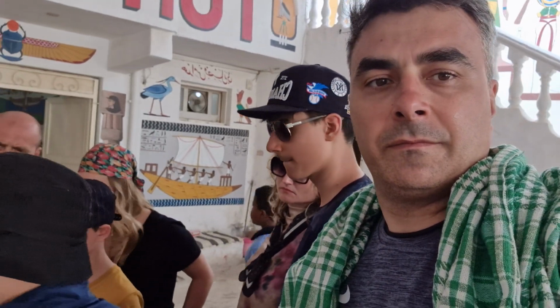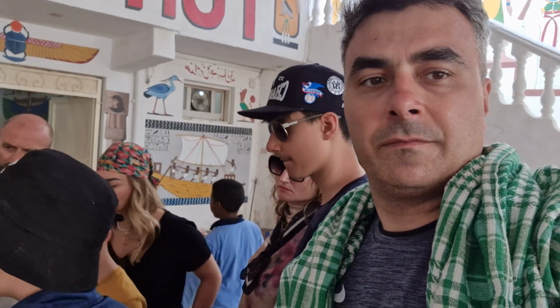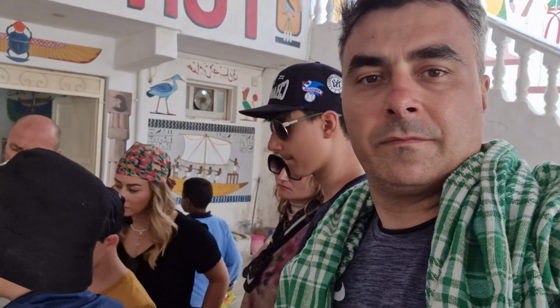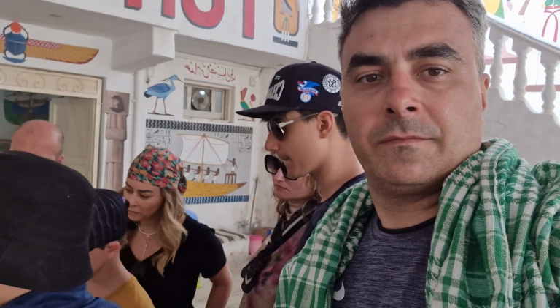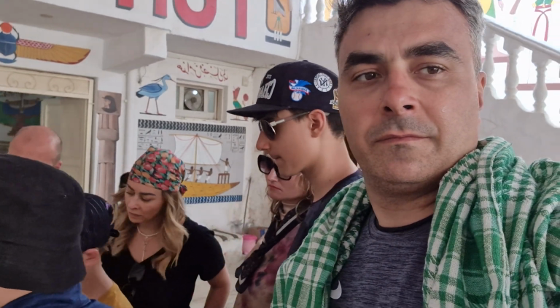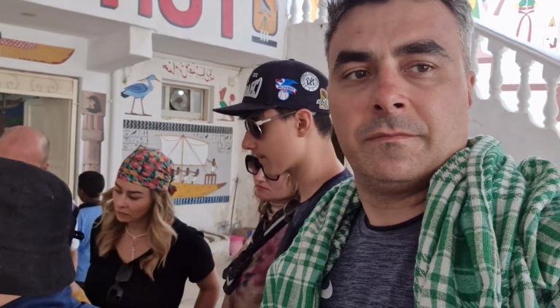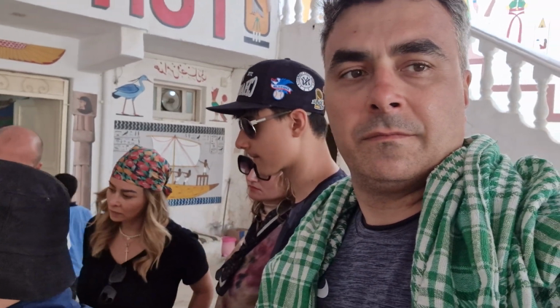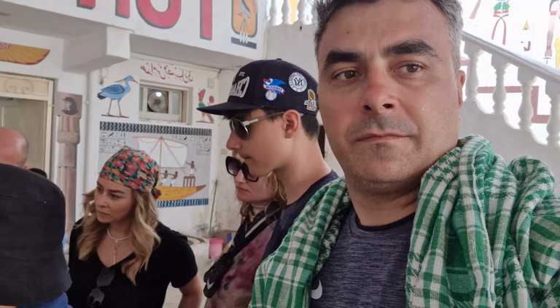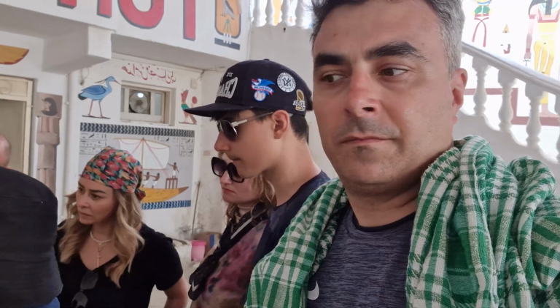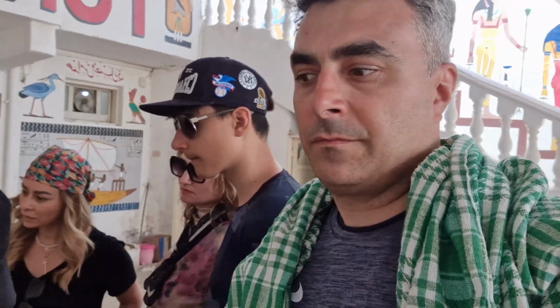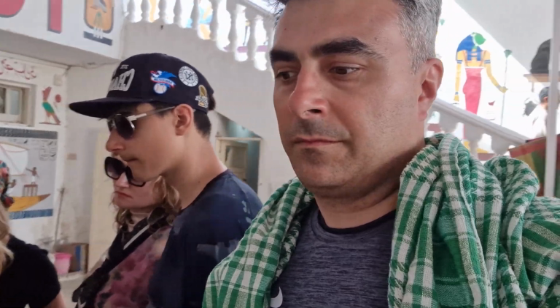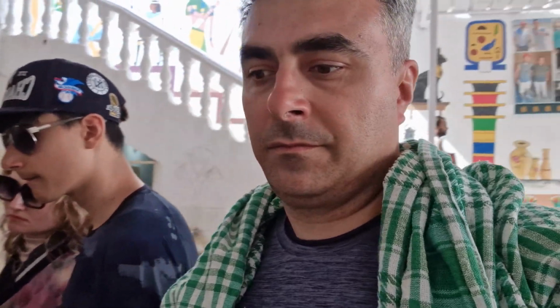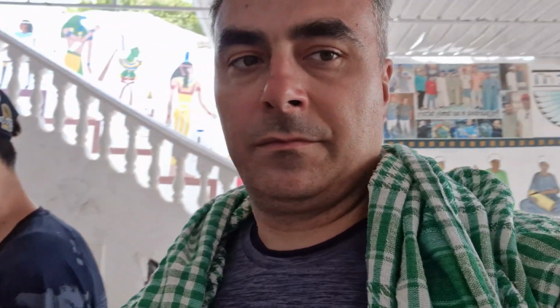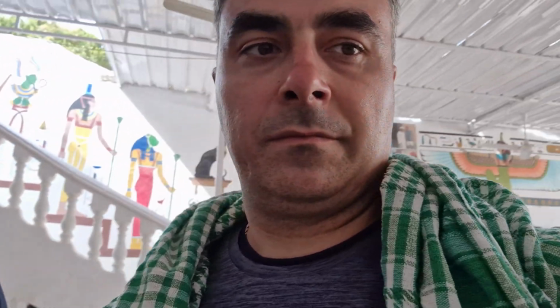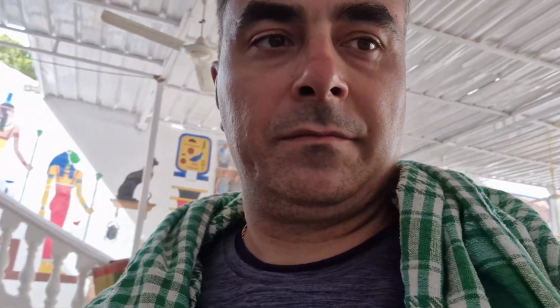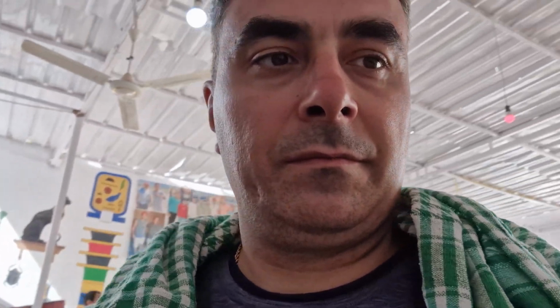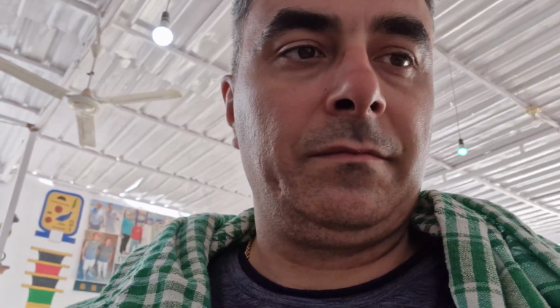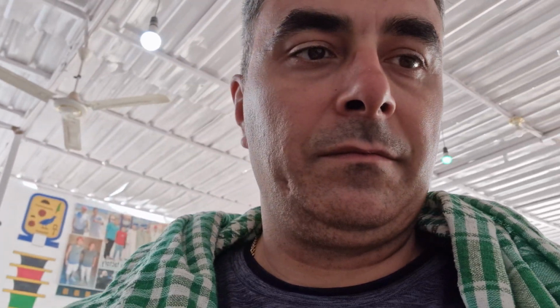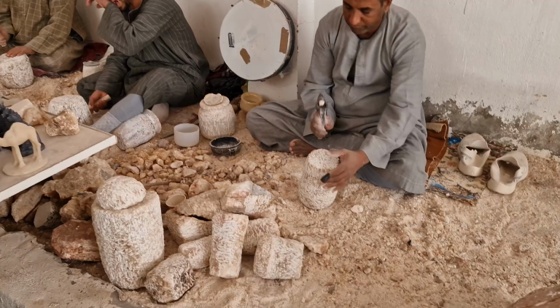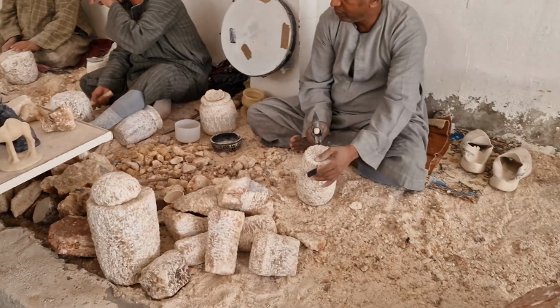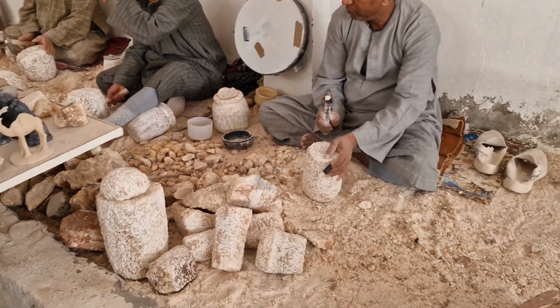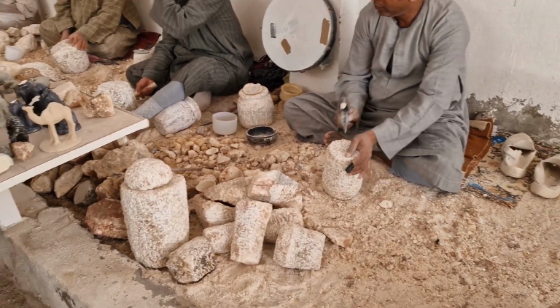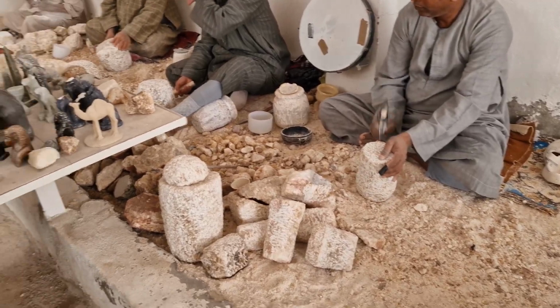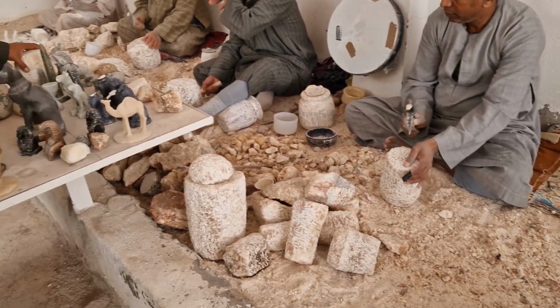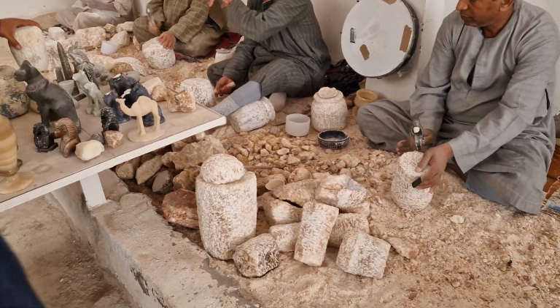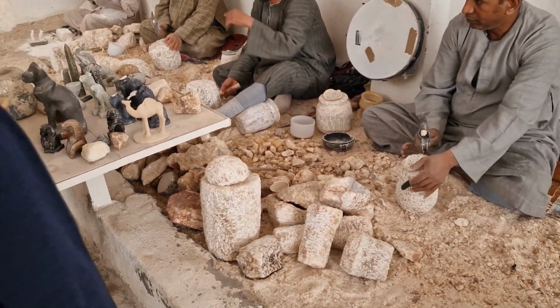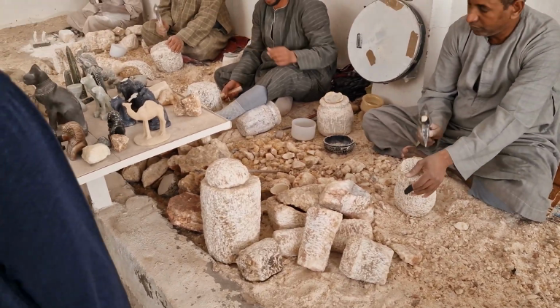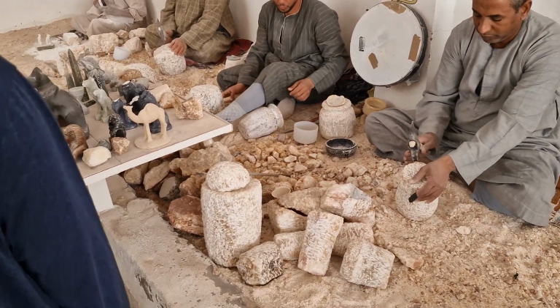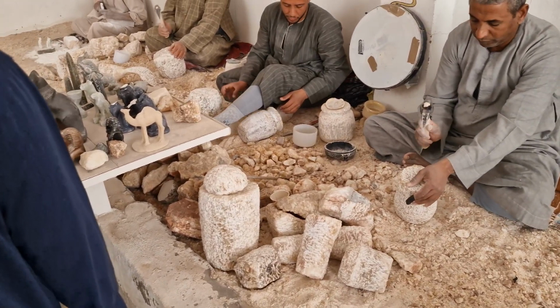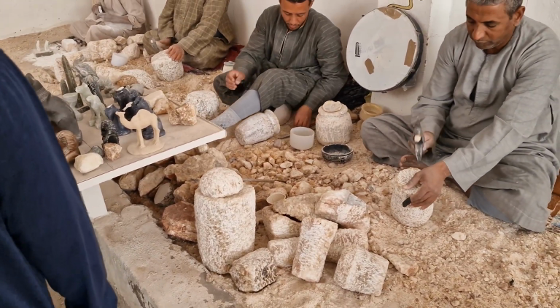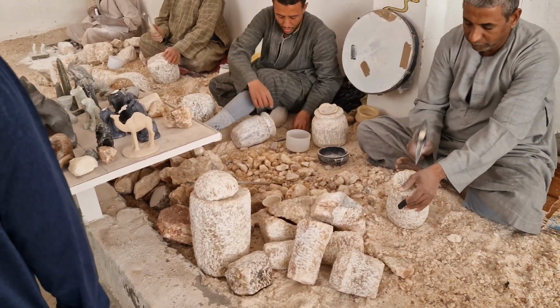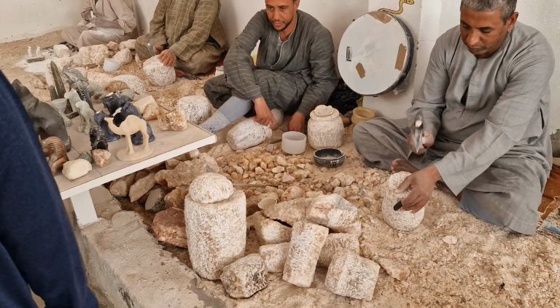The first craftsman here makes different shapes — he makes faces, forms, and carvings. After he finishes the form, the finished piece will look like this.